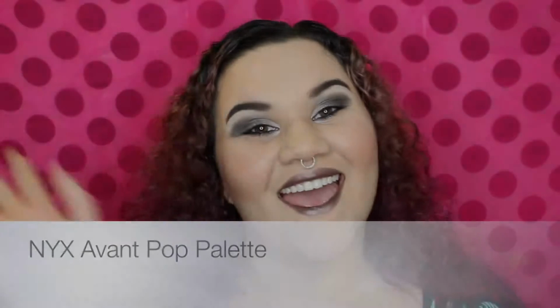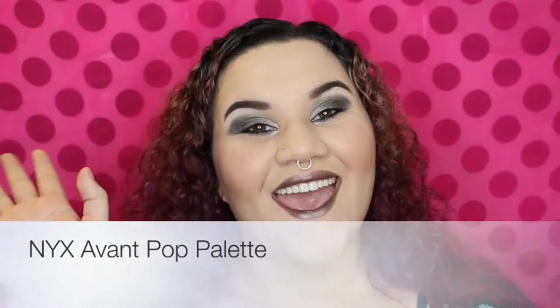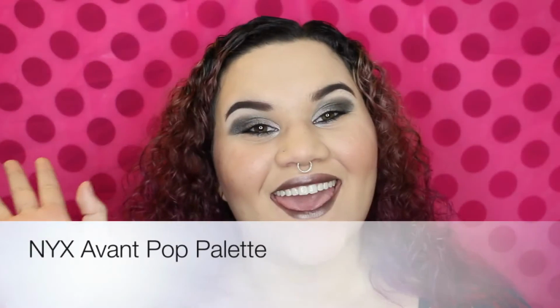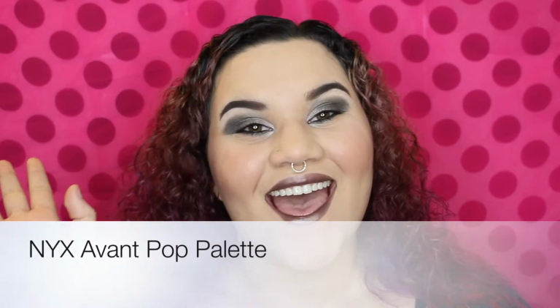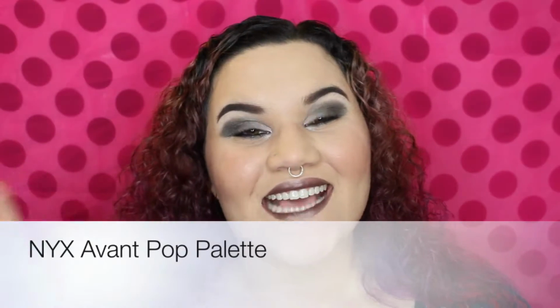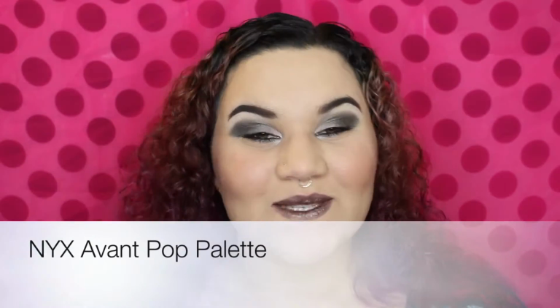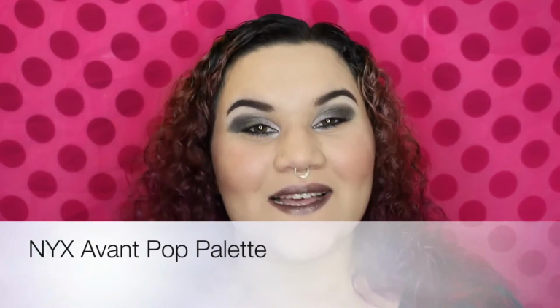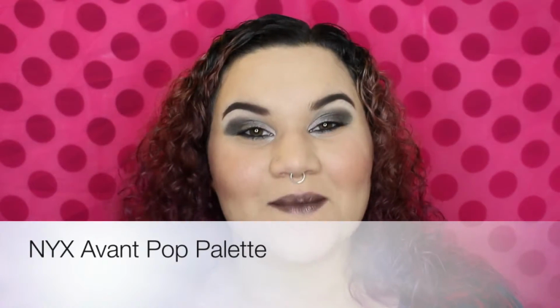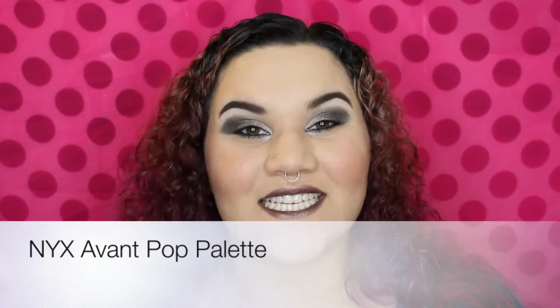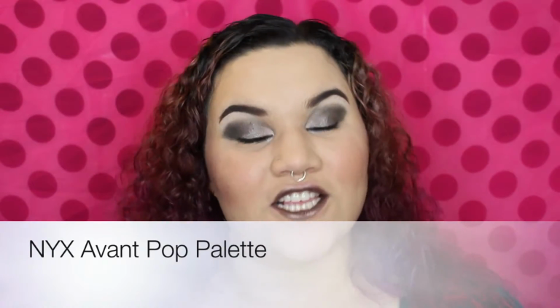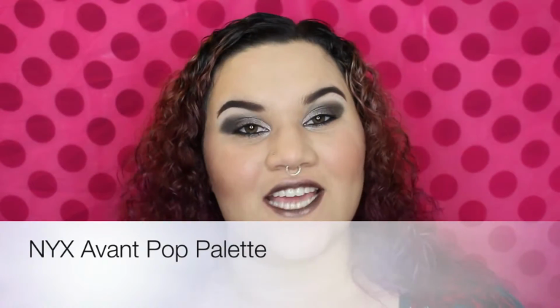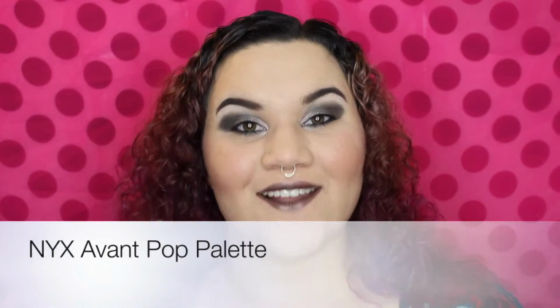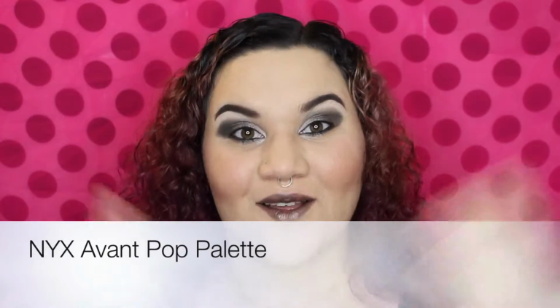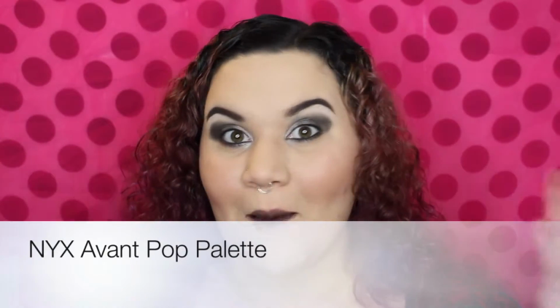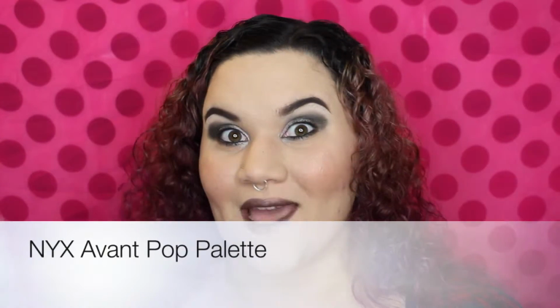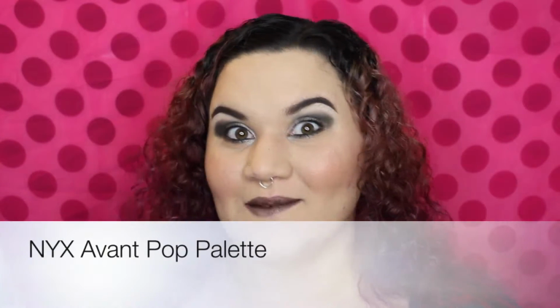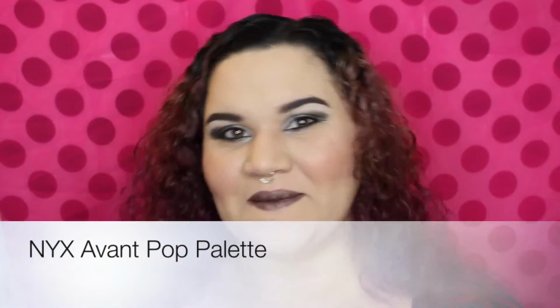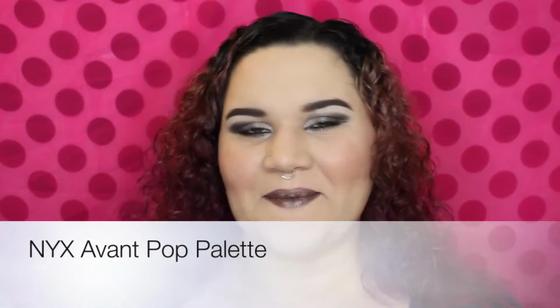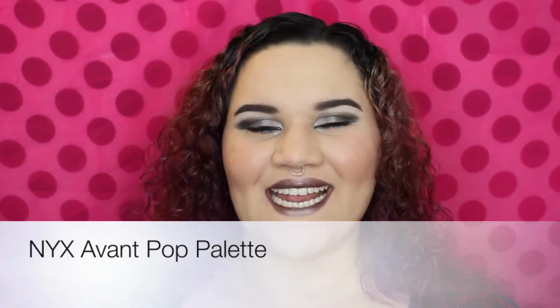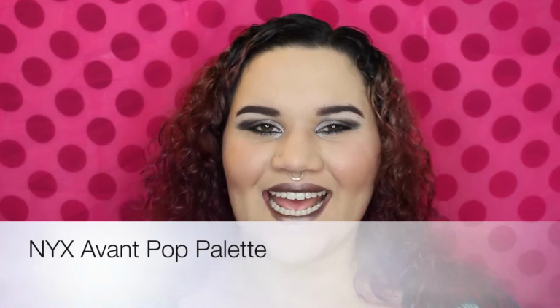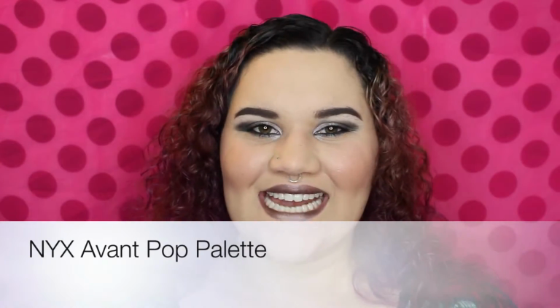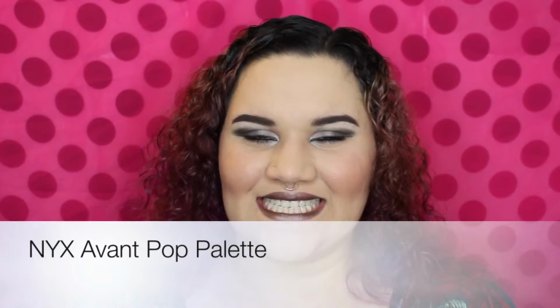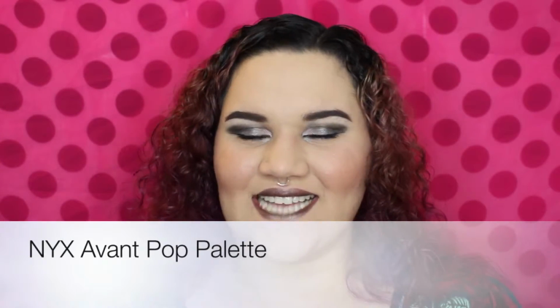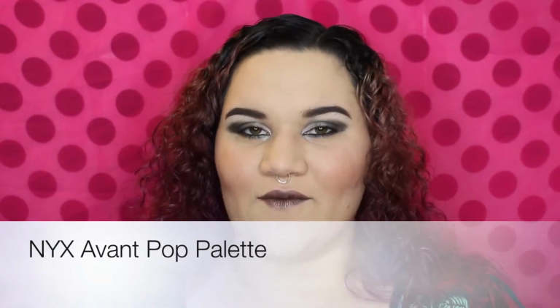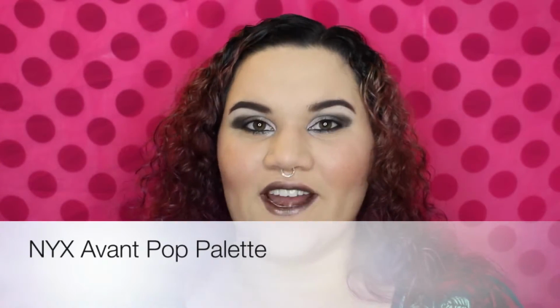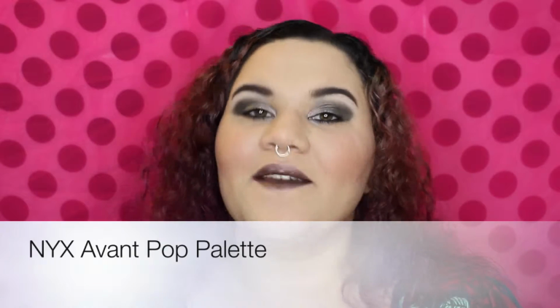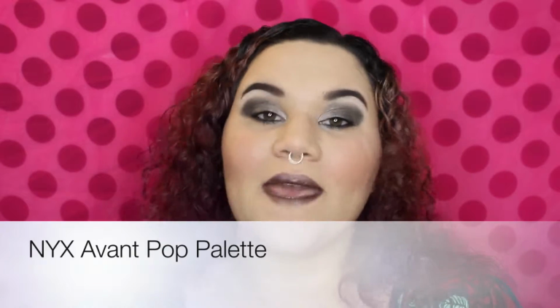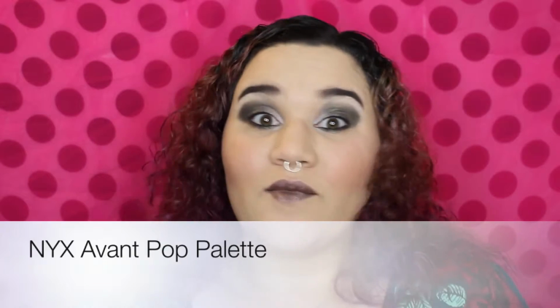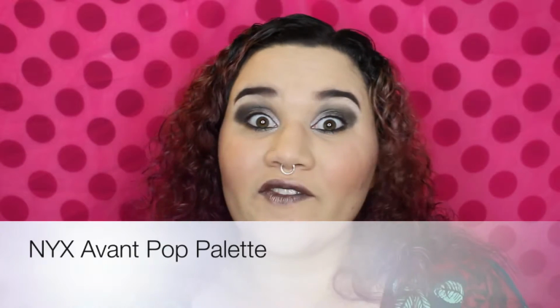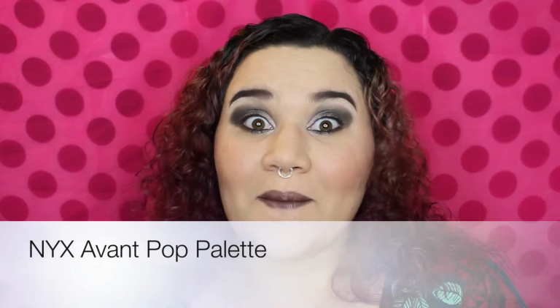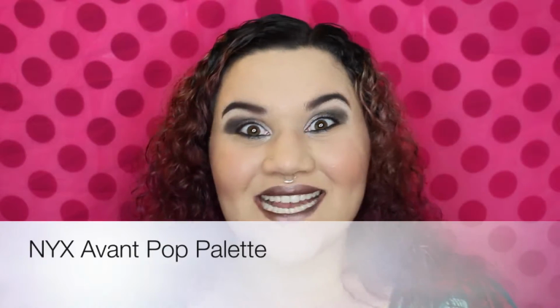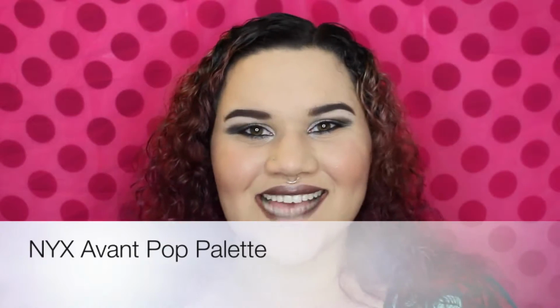Hey guys! Welcome back to the channel! My name is Miss Peanuthead and it's time for another Makeup Review Monday!